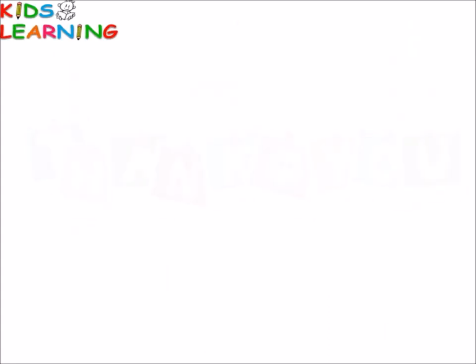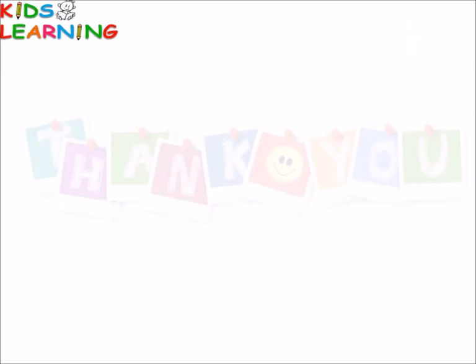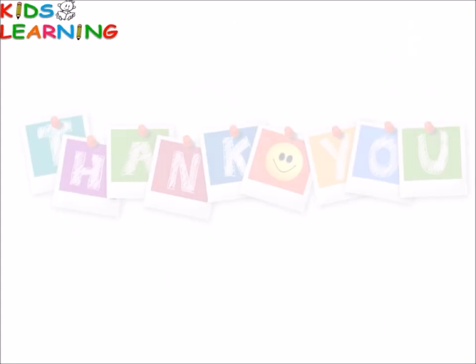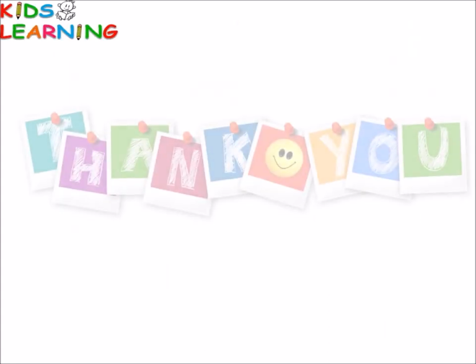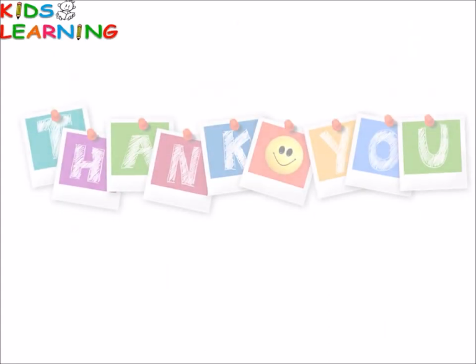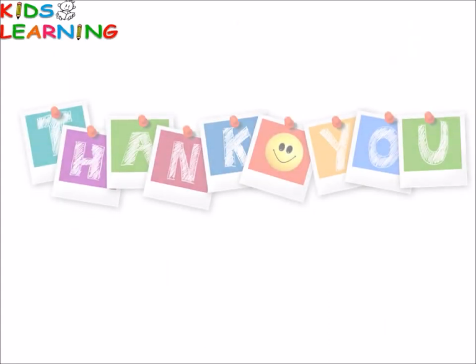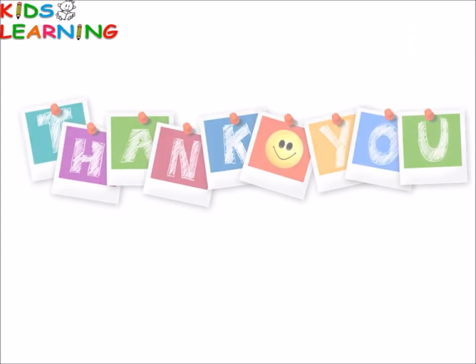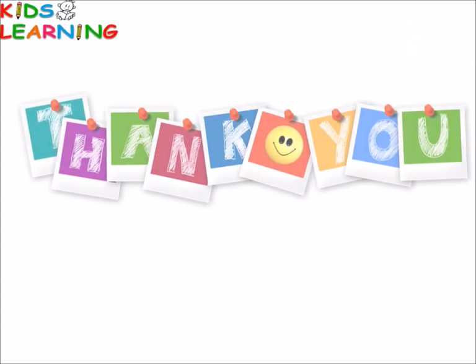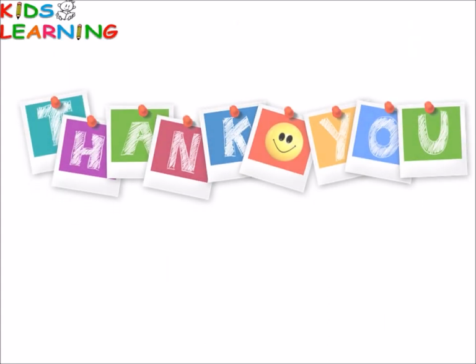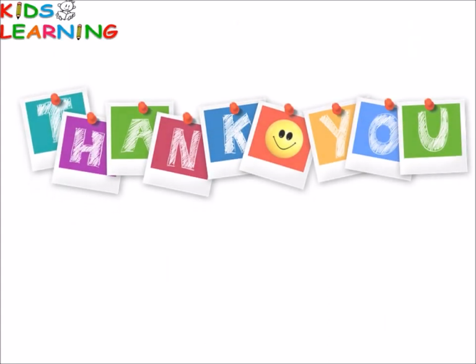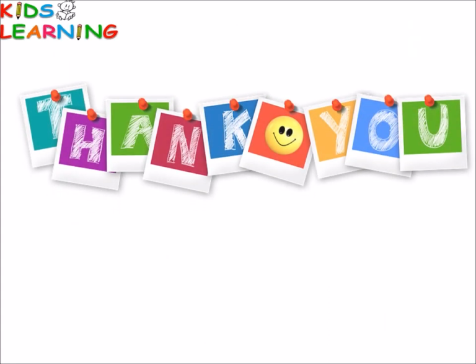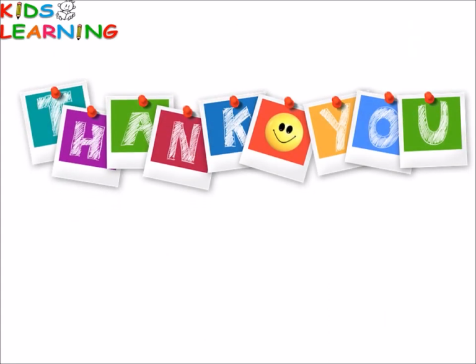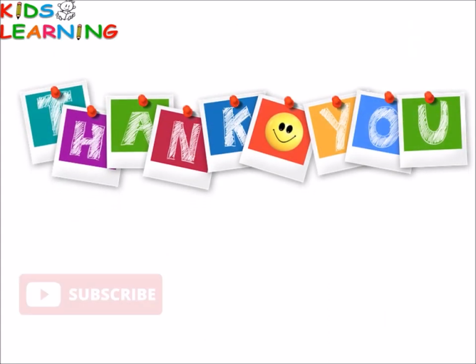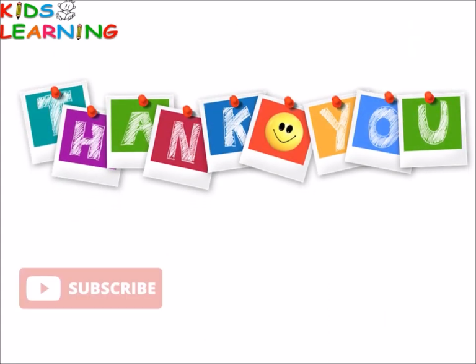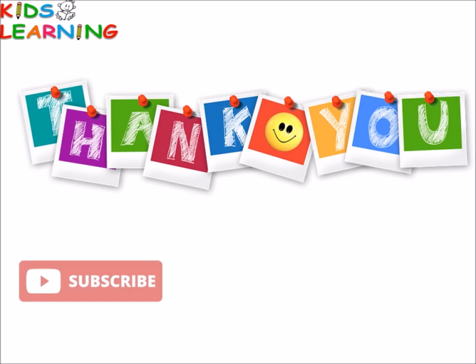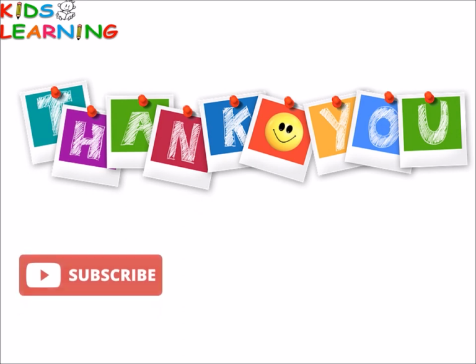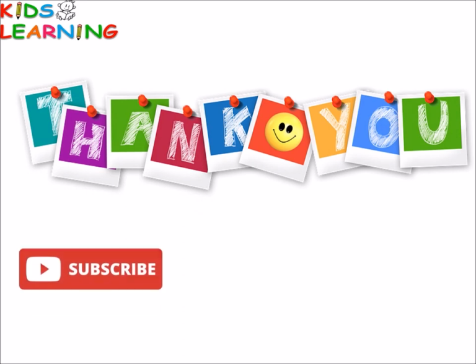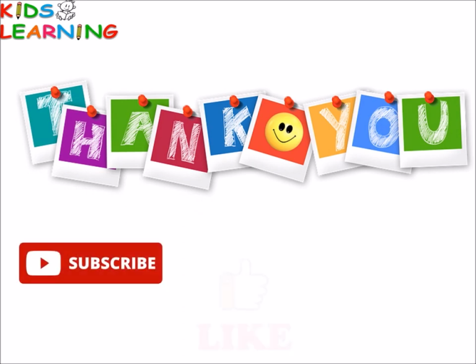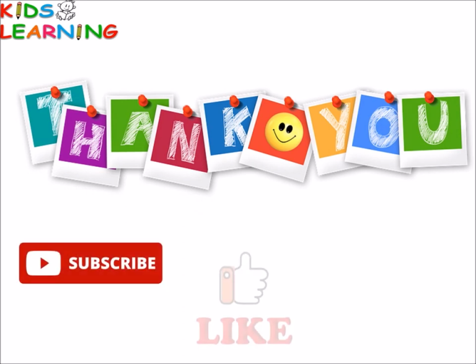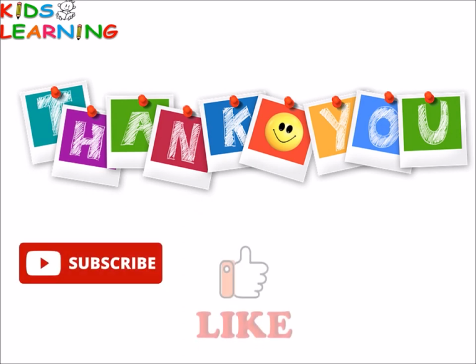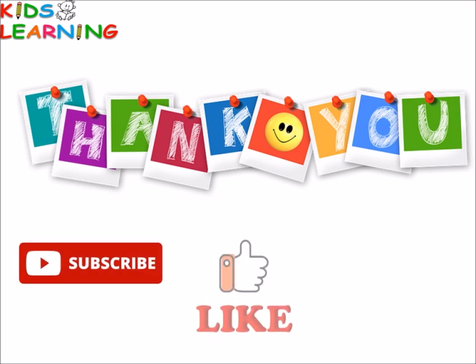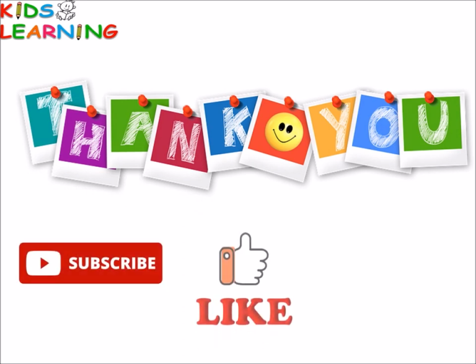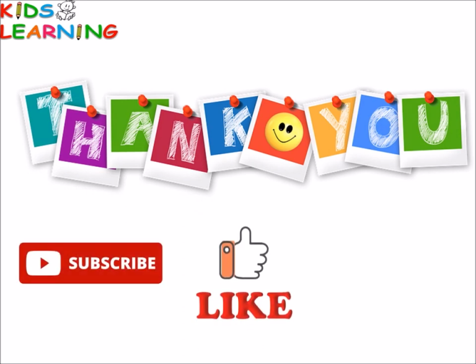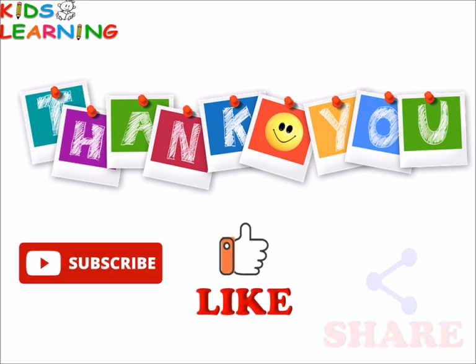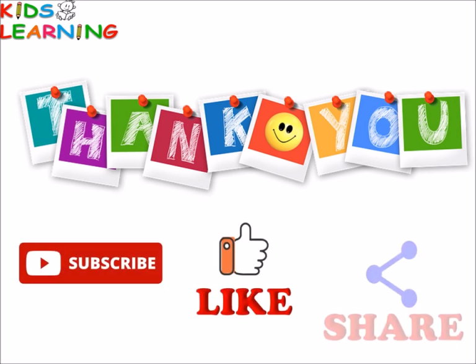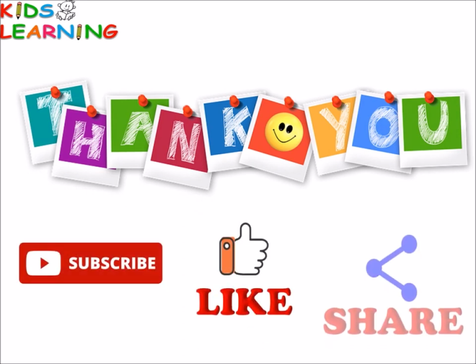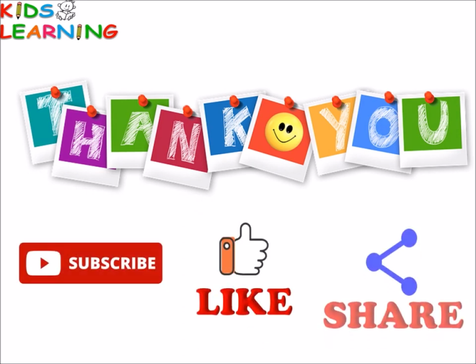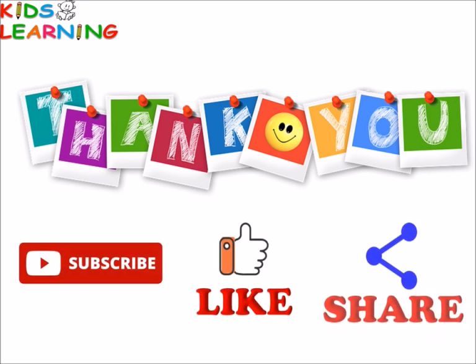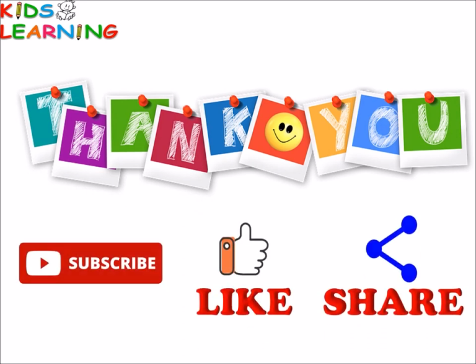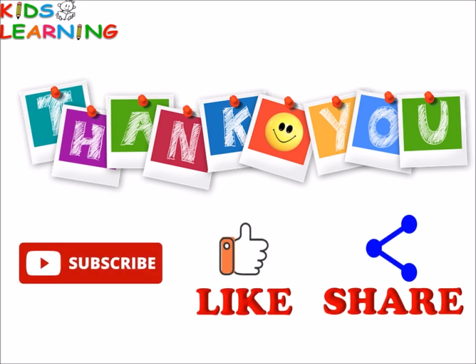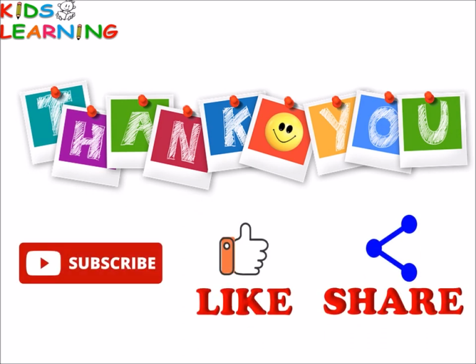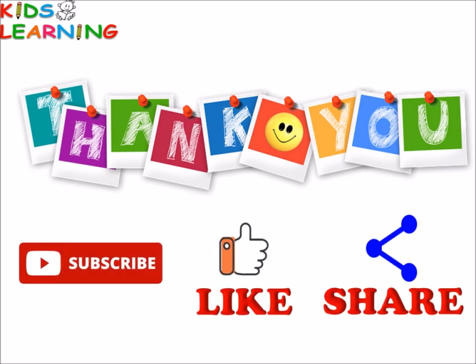Thank you. Please subscribe, like and share. See you.